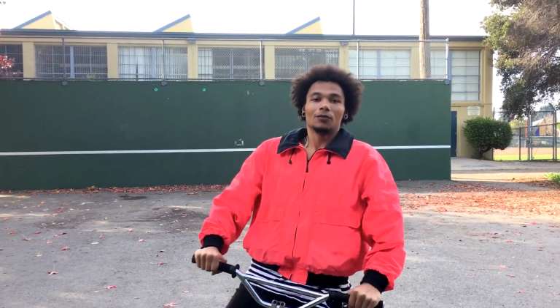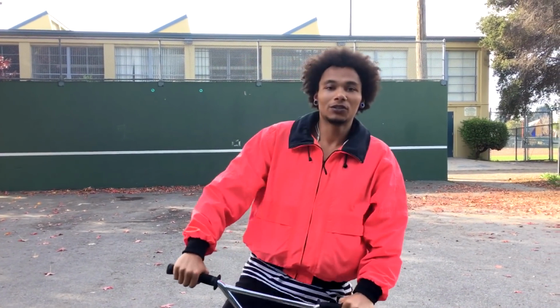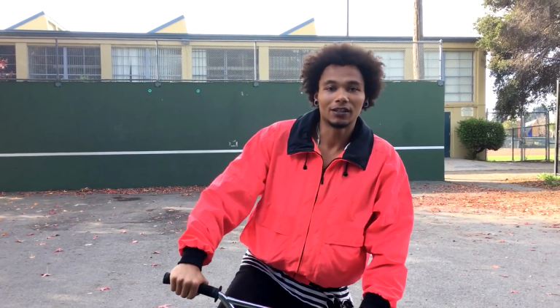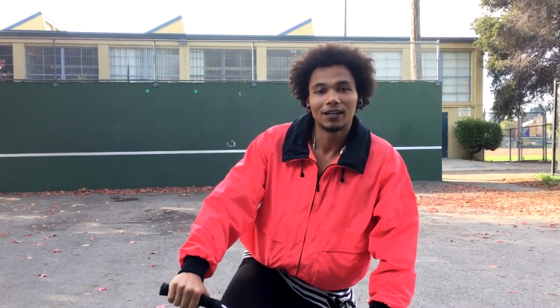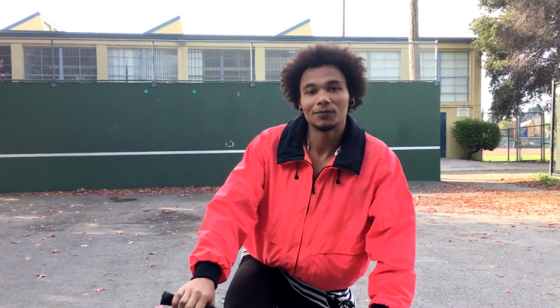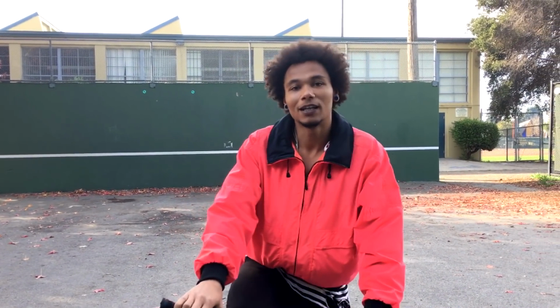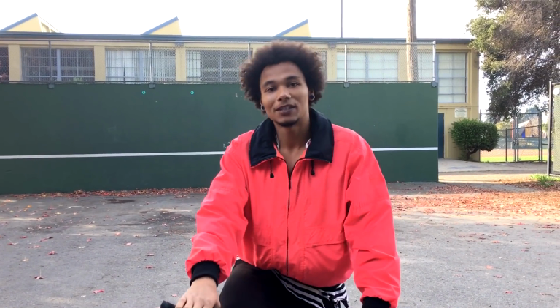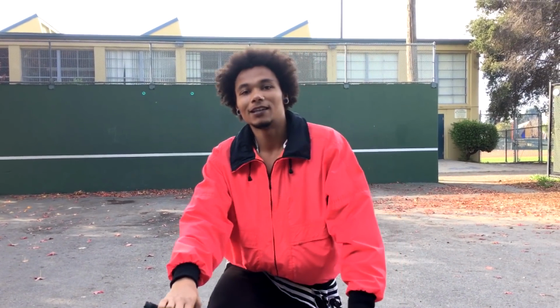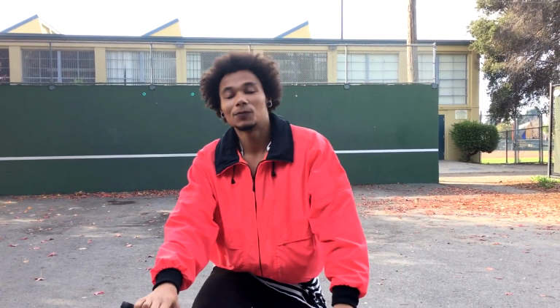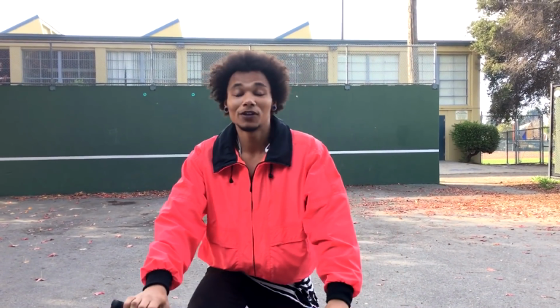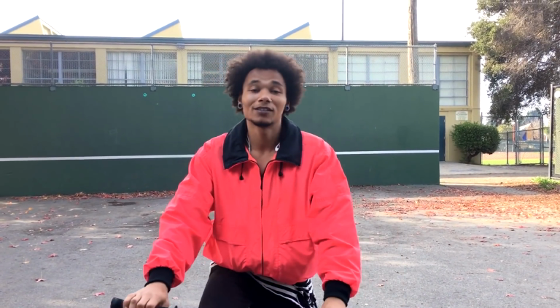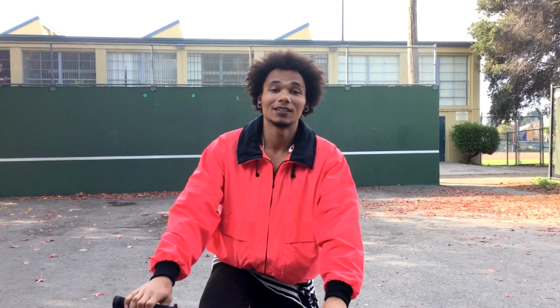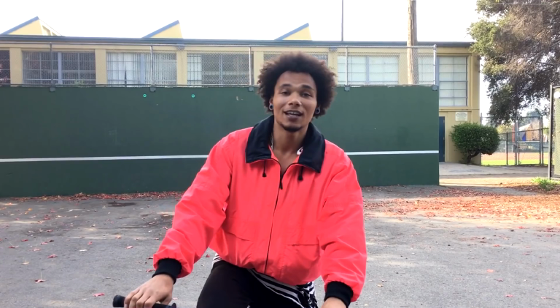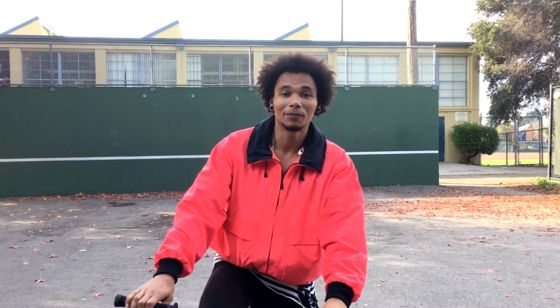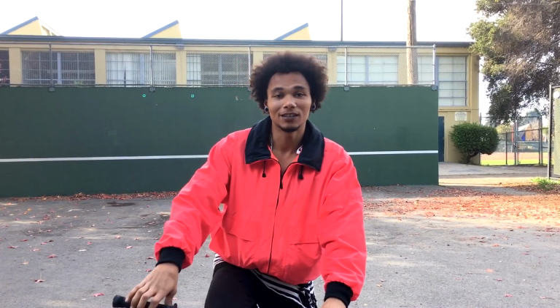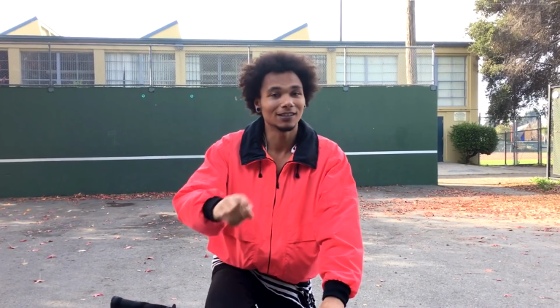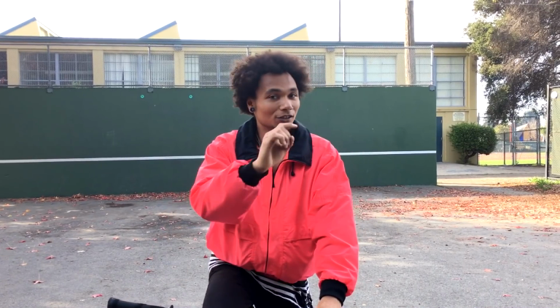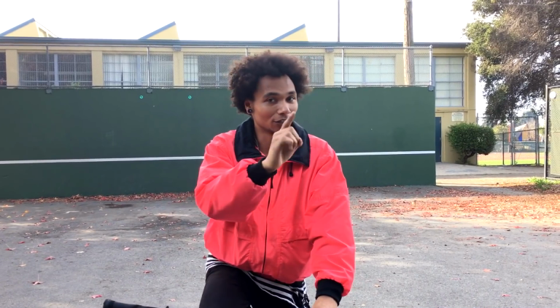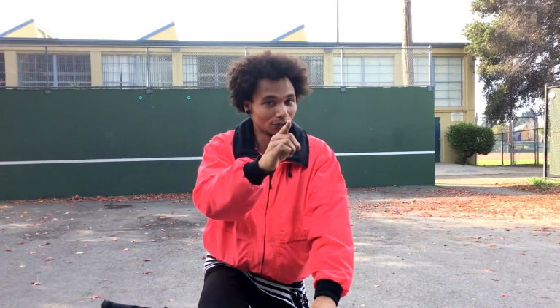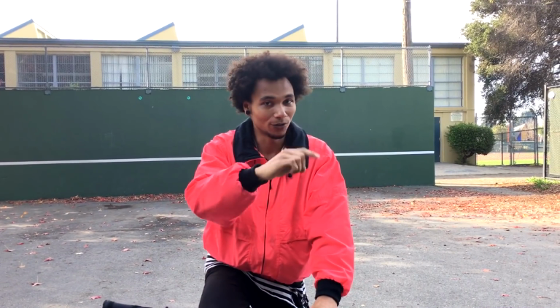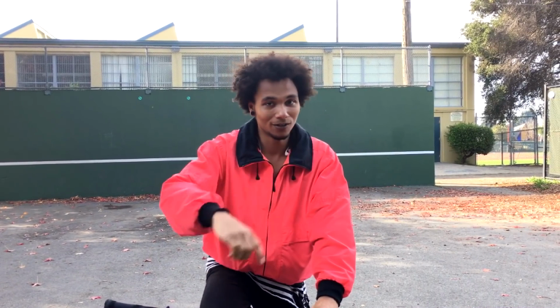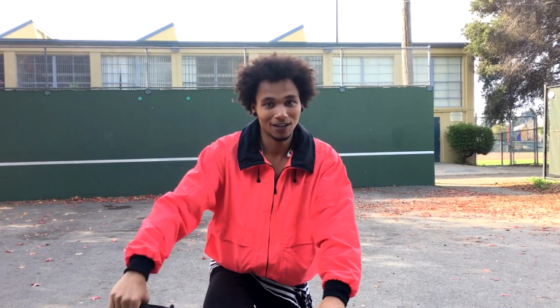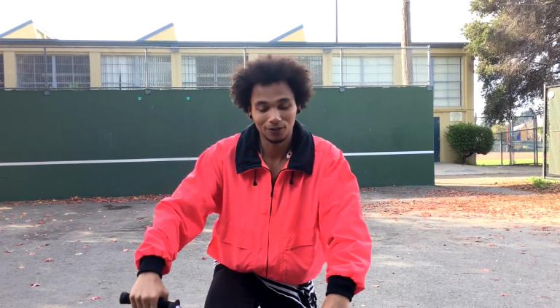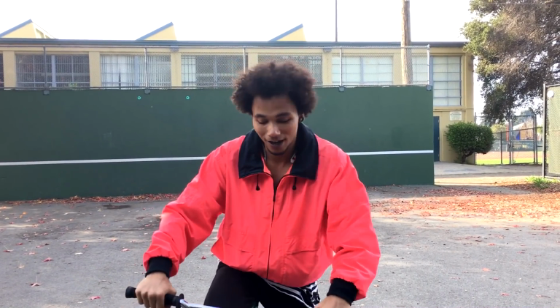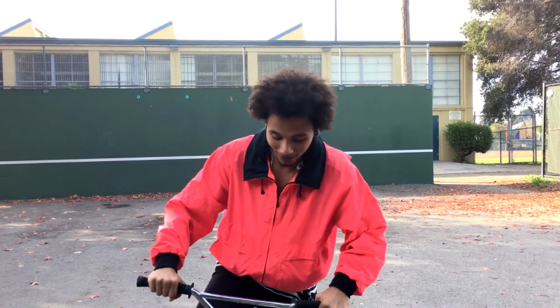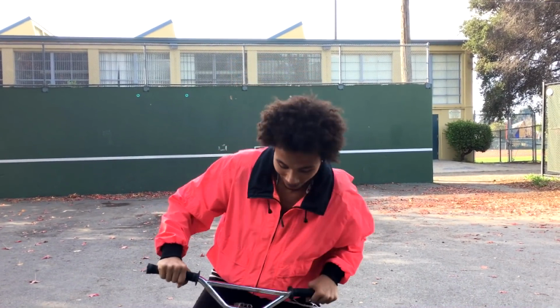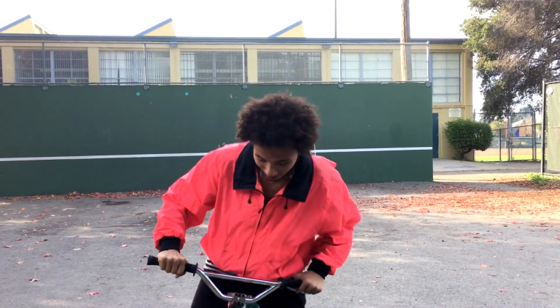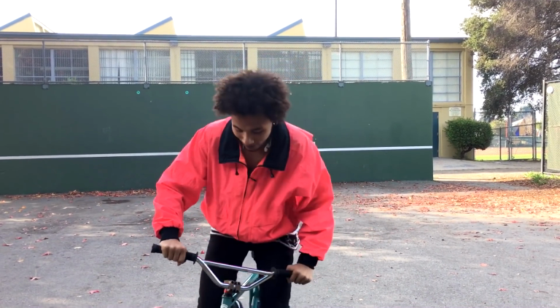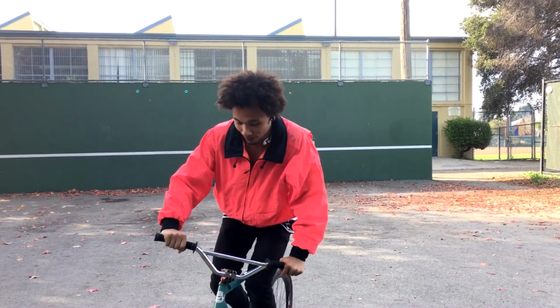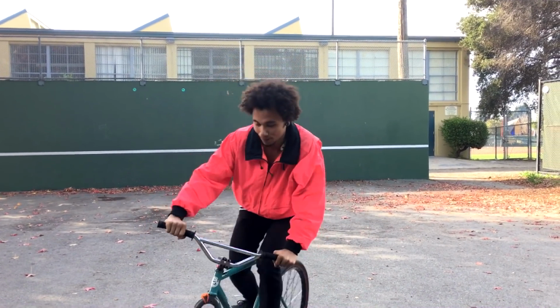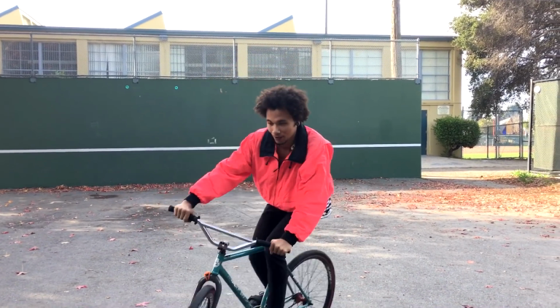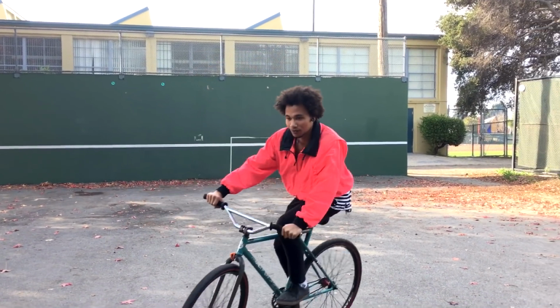What's good guys? My name is Andy Sparks and today I'm going to teach you how to ride backwards.